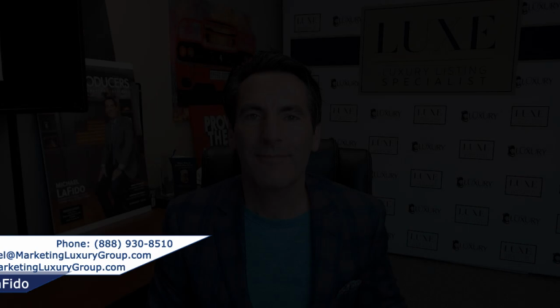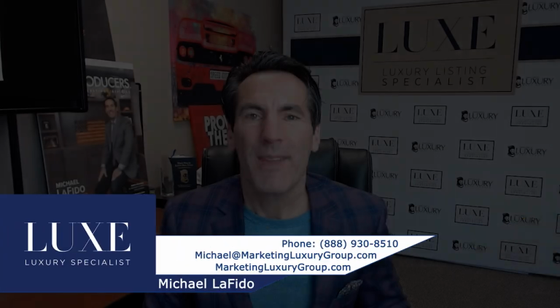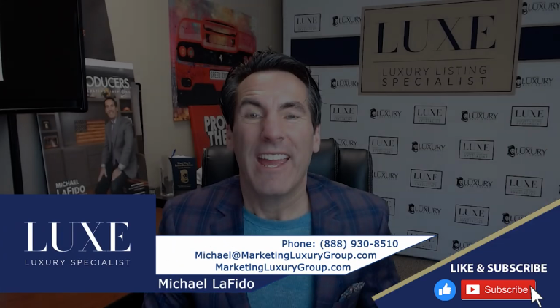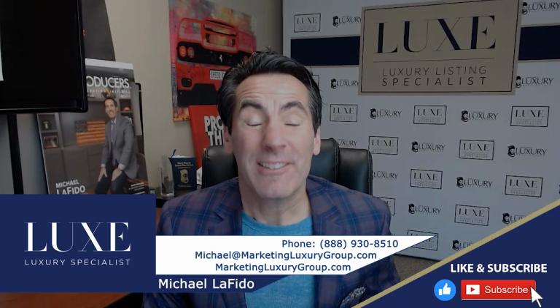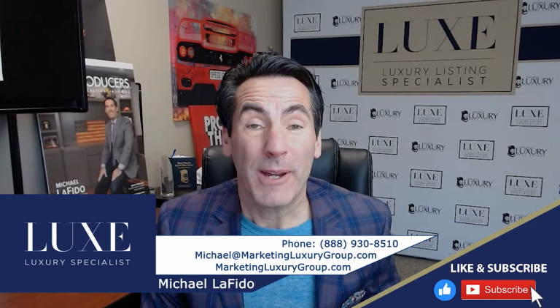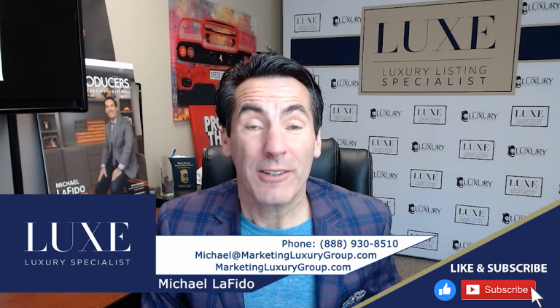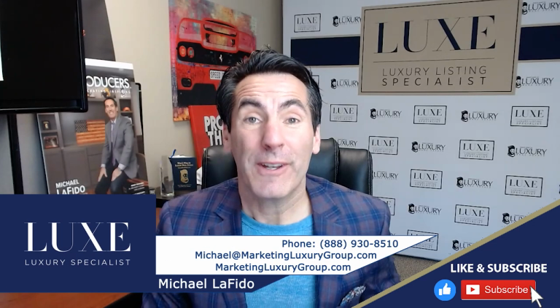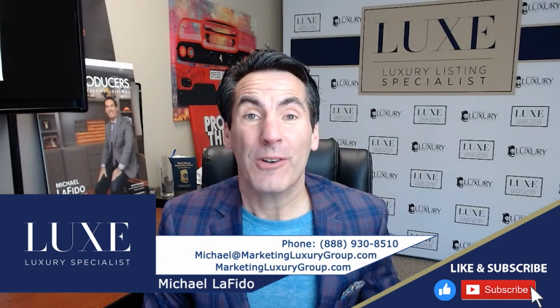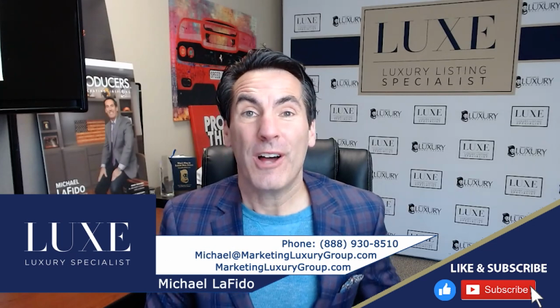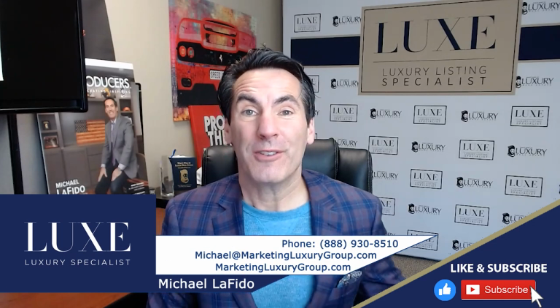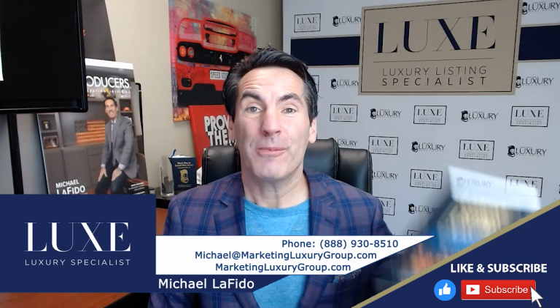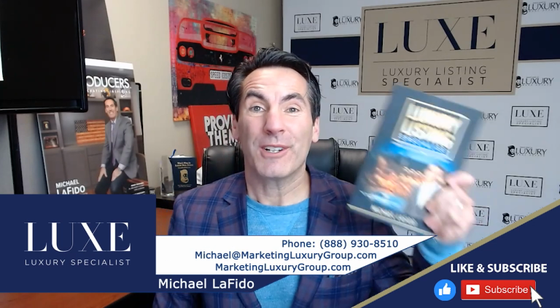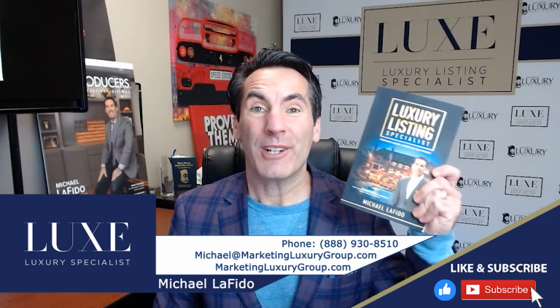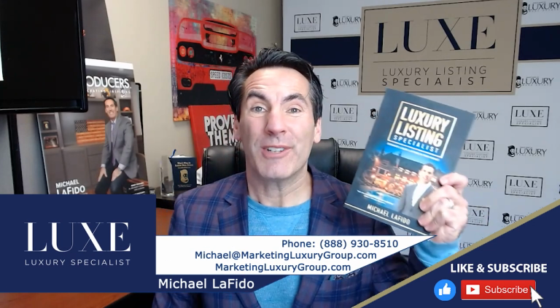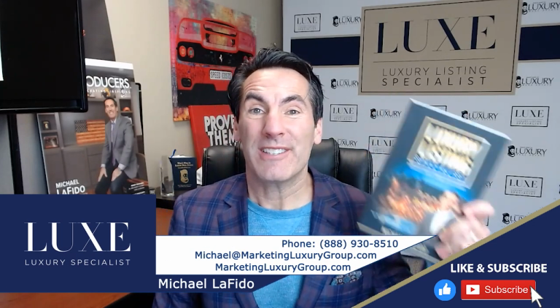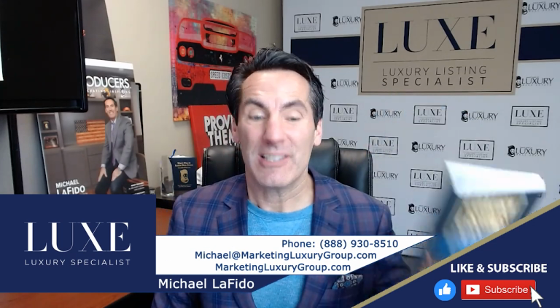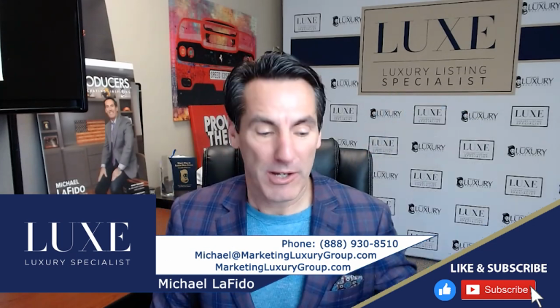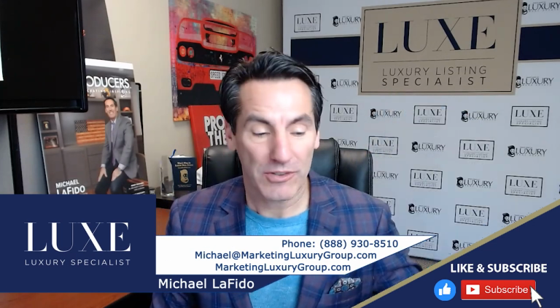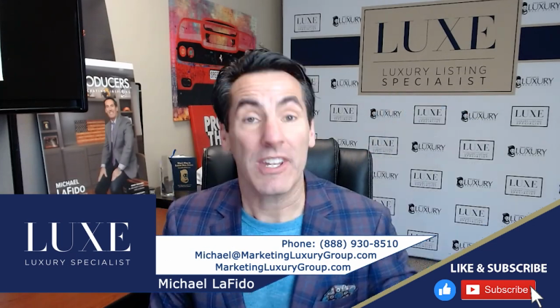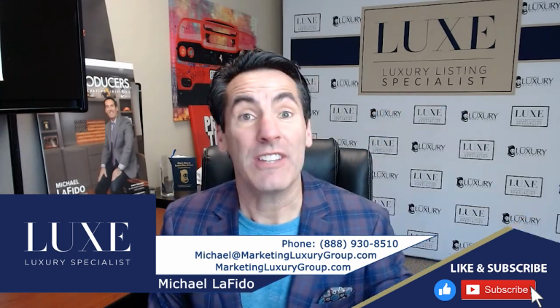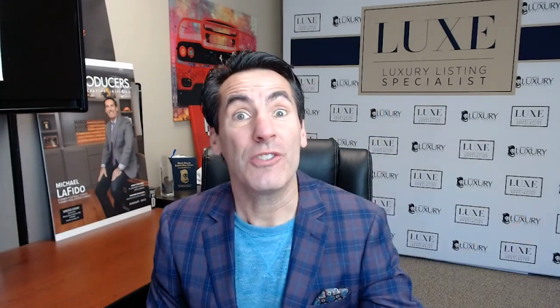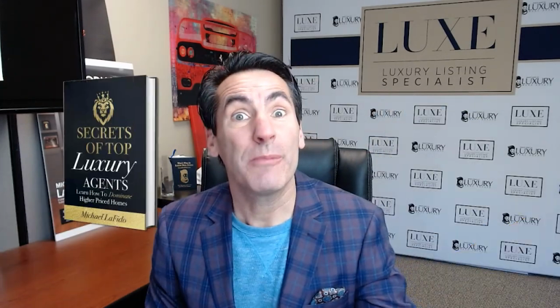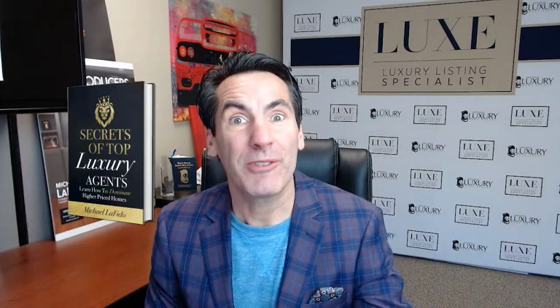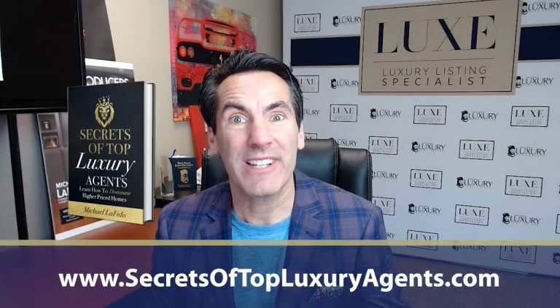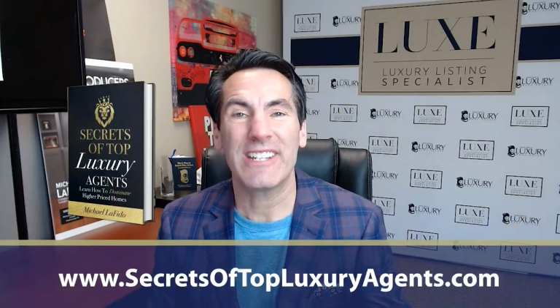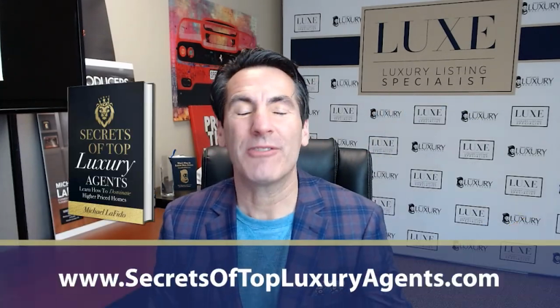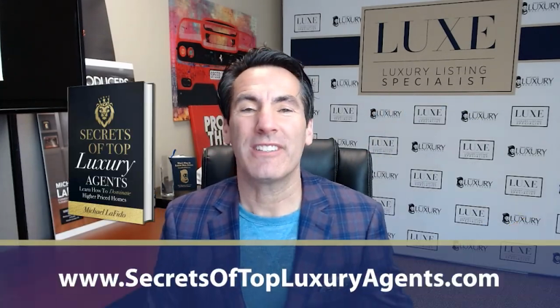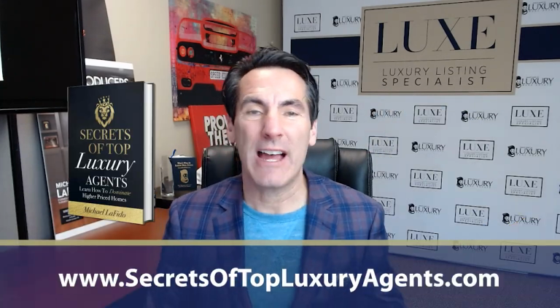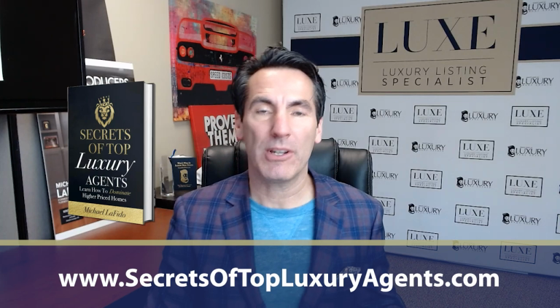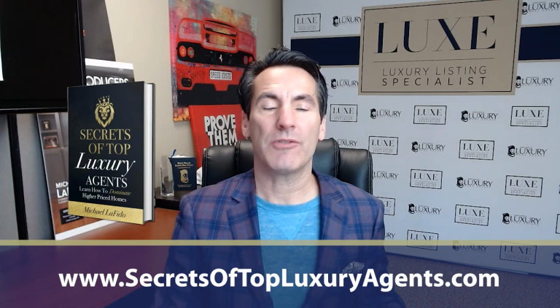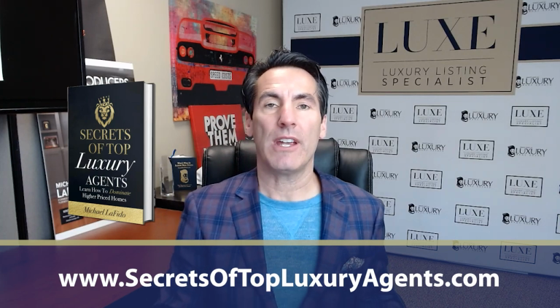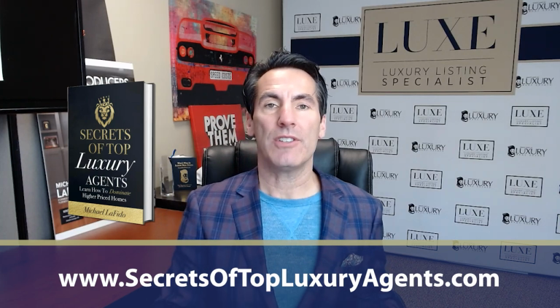Hey, it's Michael Lofito, author of the book Luxury Listing Specialist, and soon-to-be-released Secrets of Top Luxury Agents.